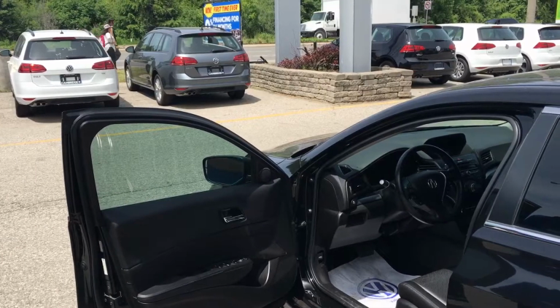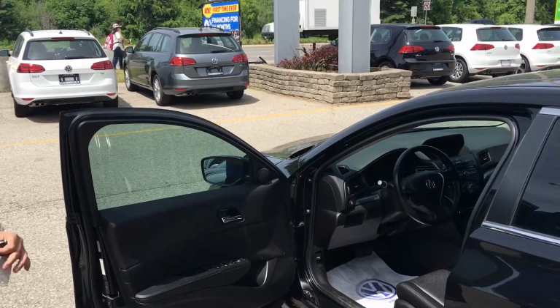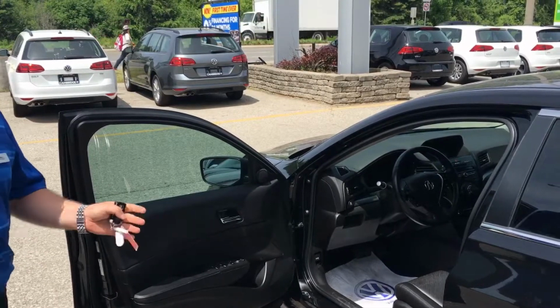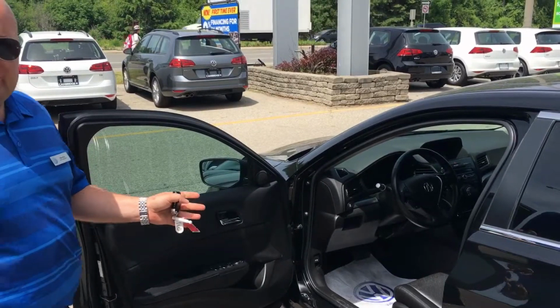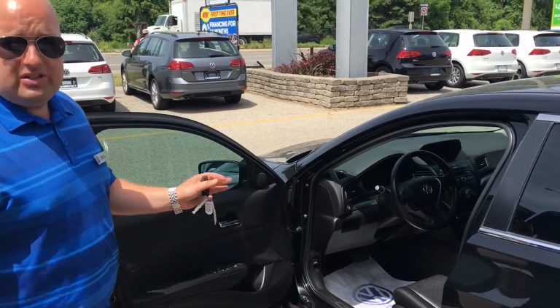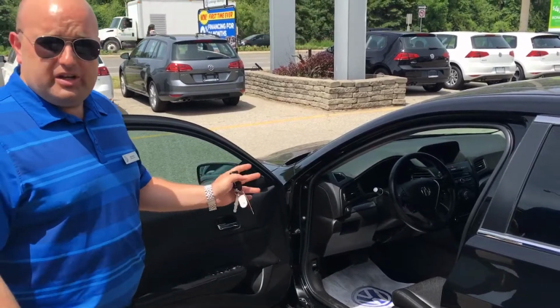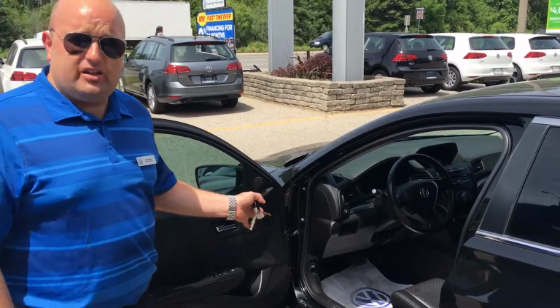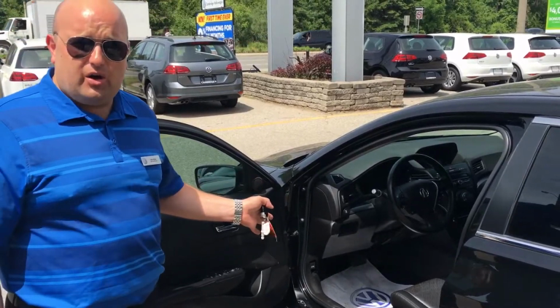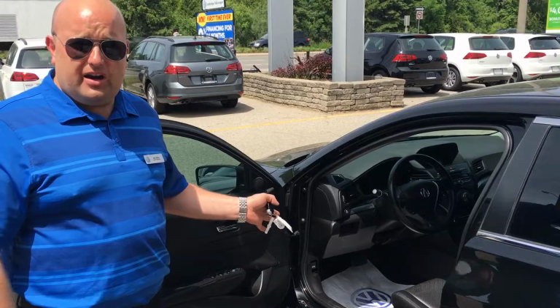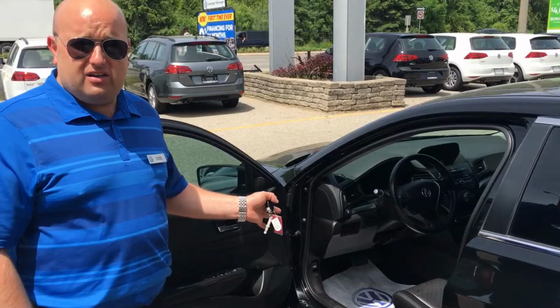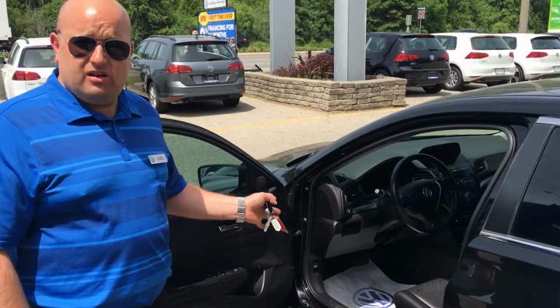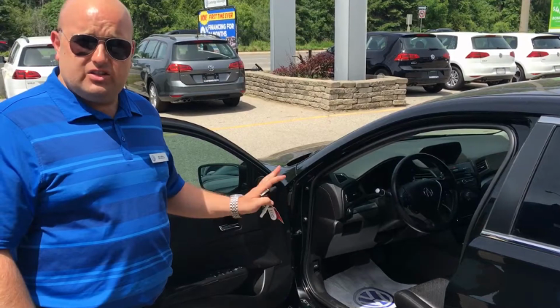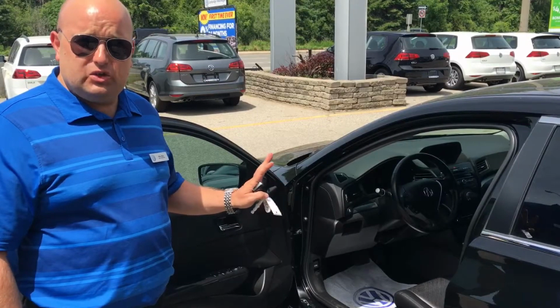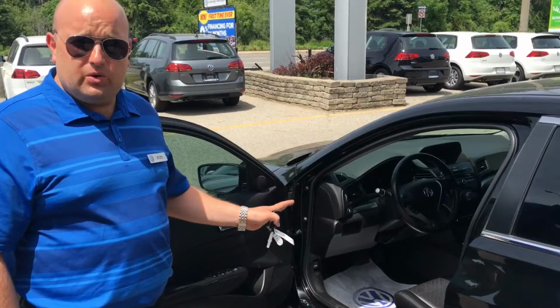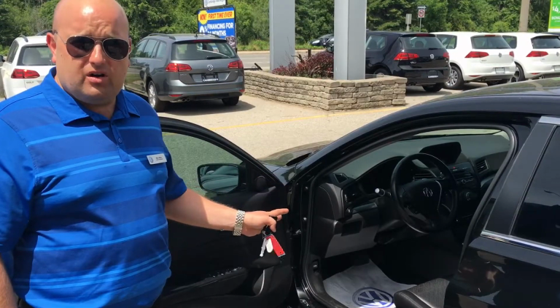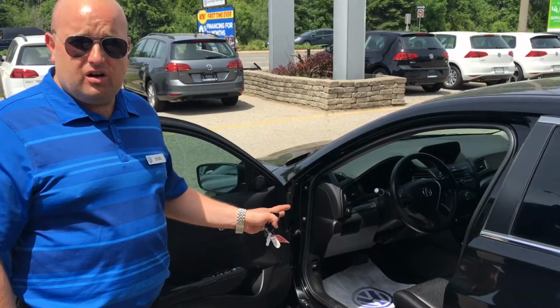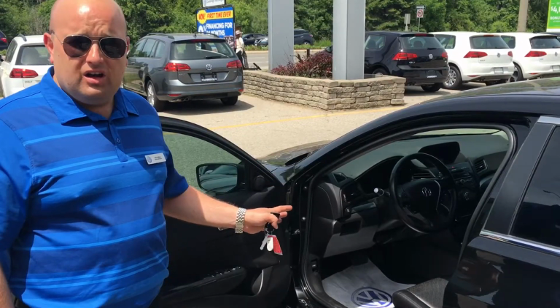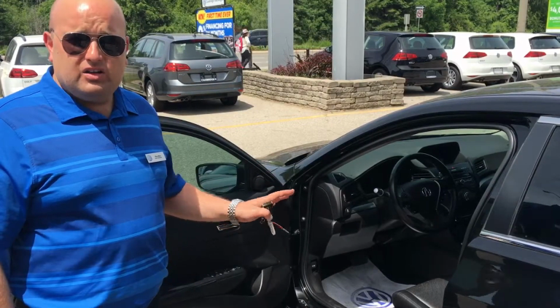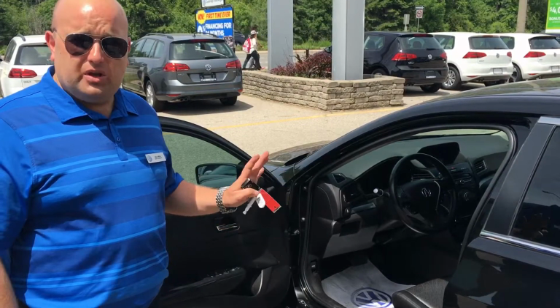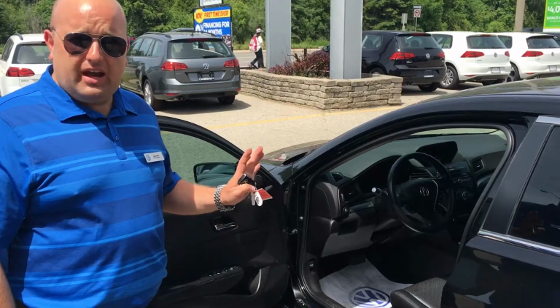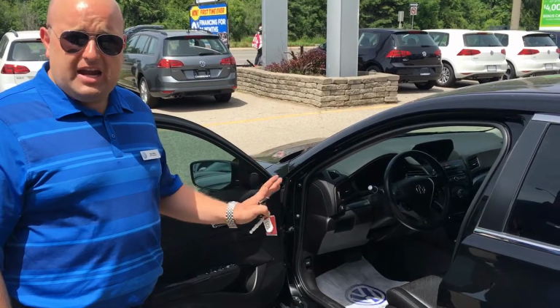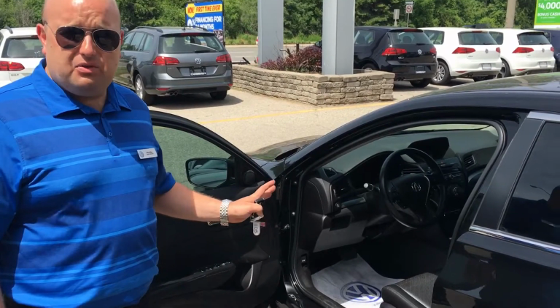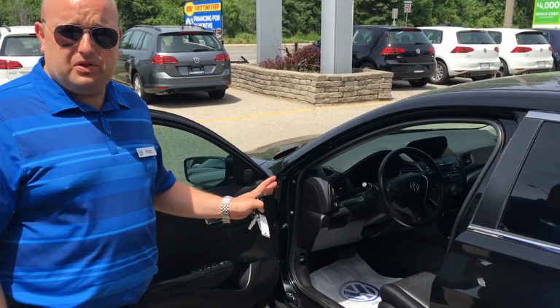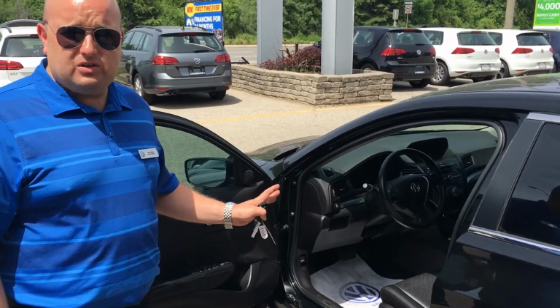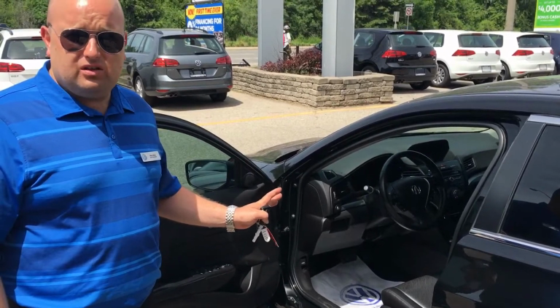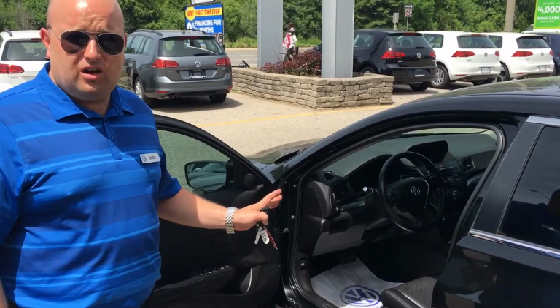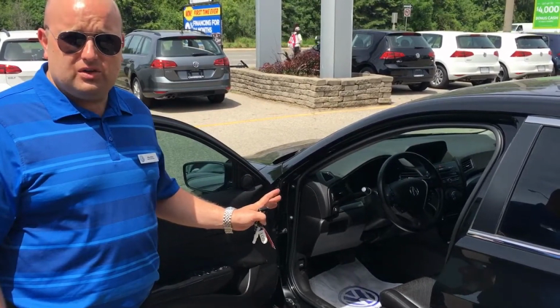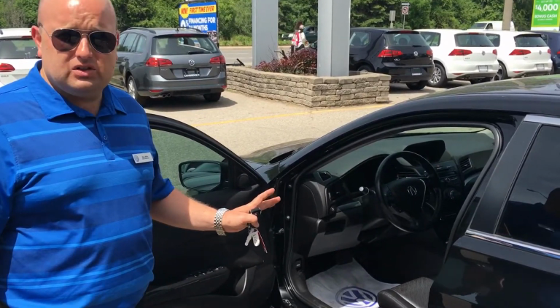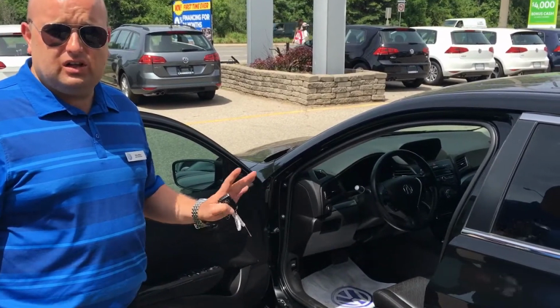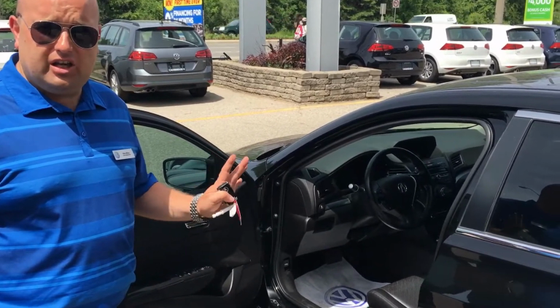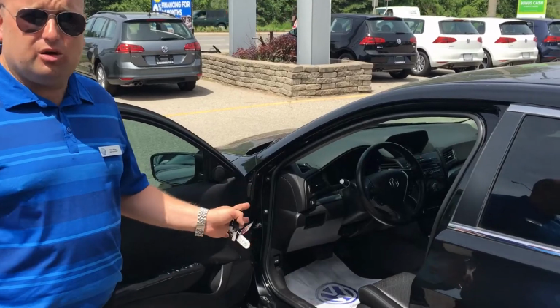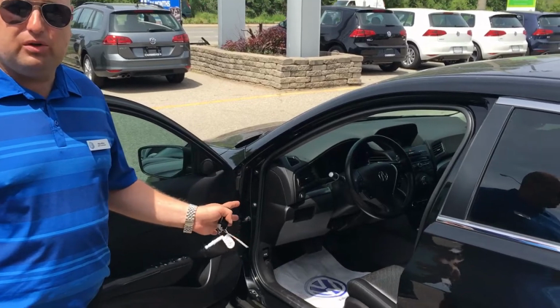This is our recently acquired Acura. It's a two-owner car, it's only got 84,000 kilometers, and it comes with a clean Carproof.